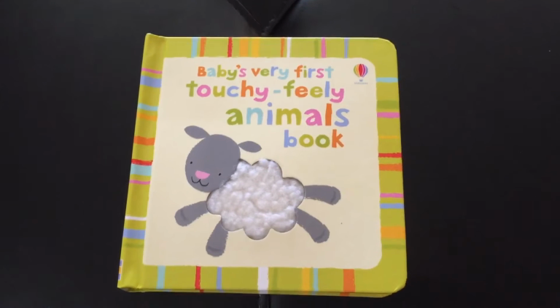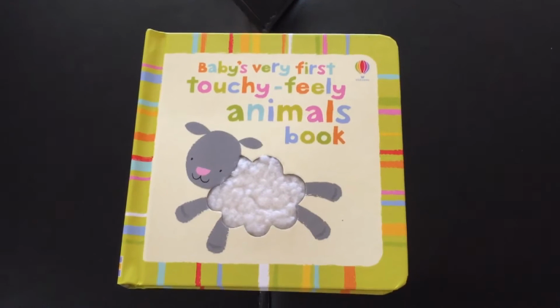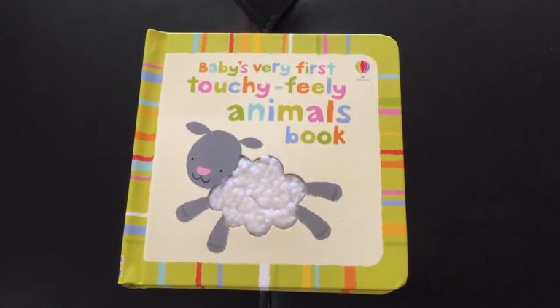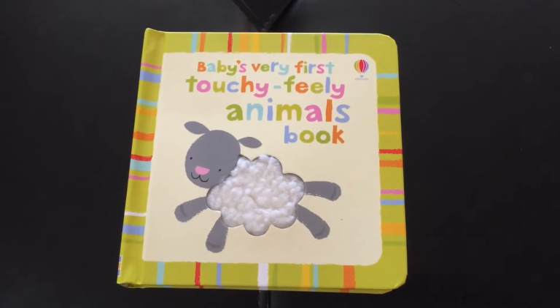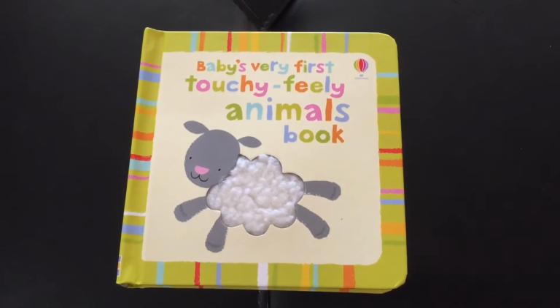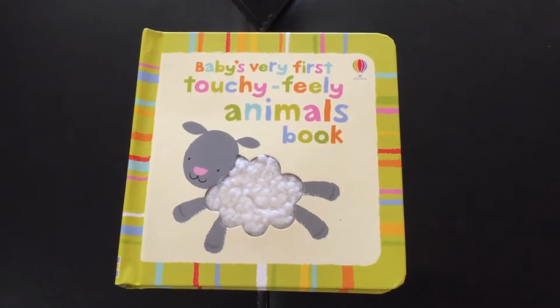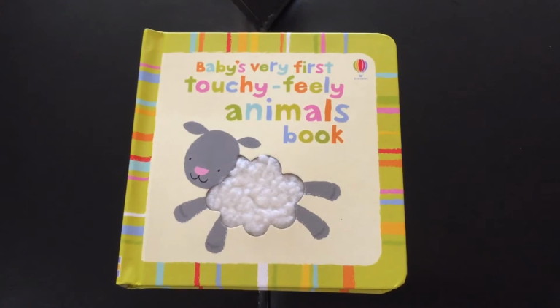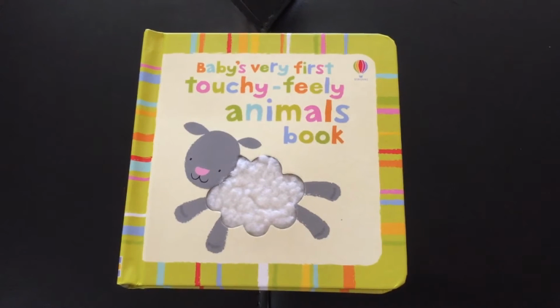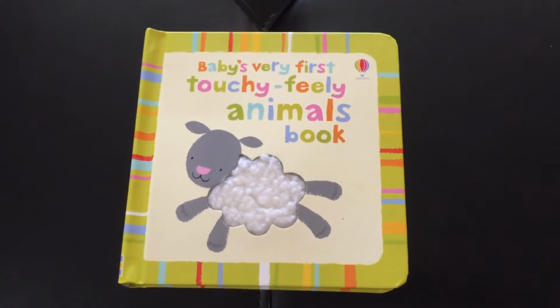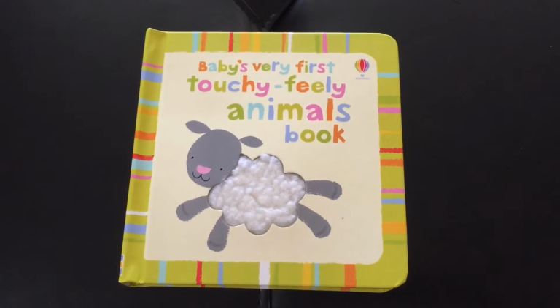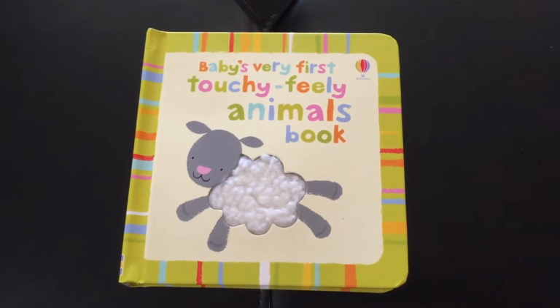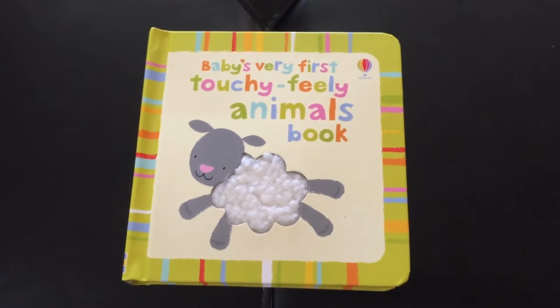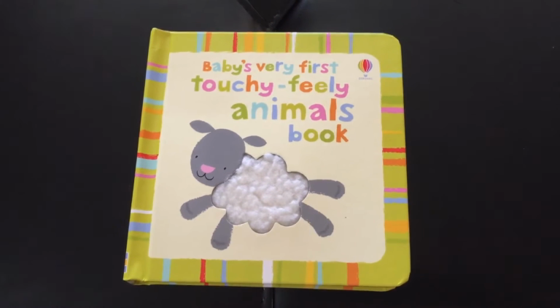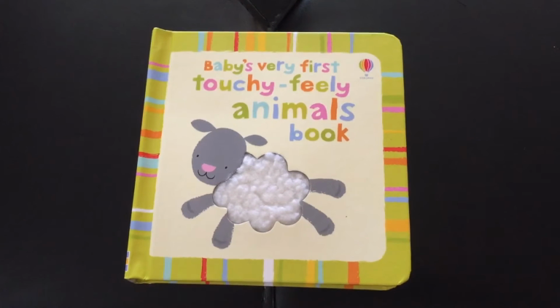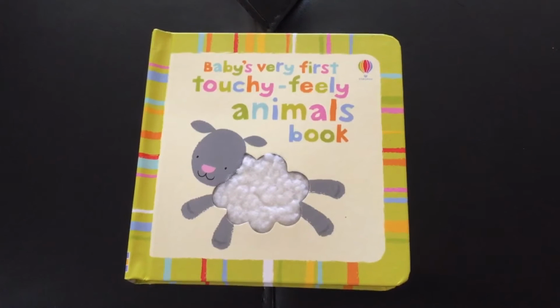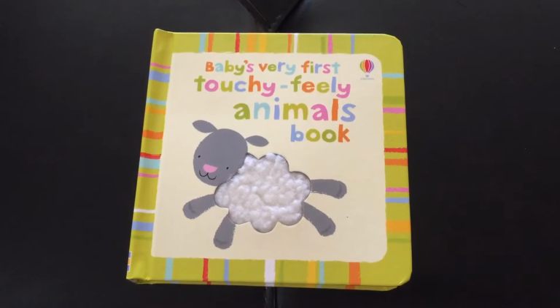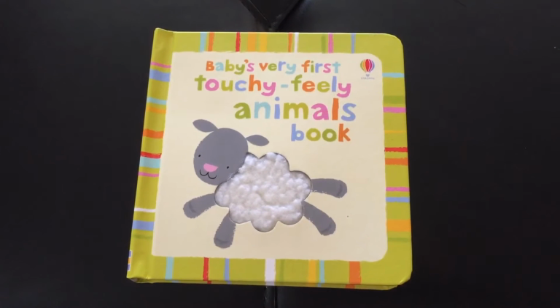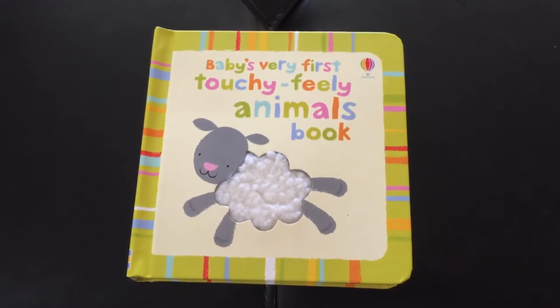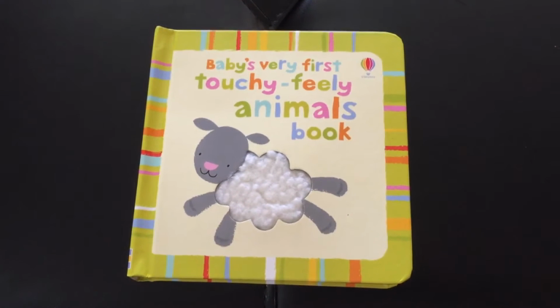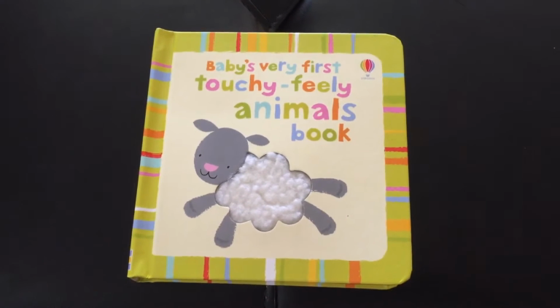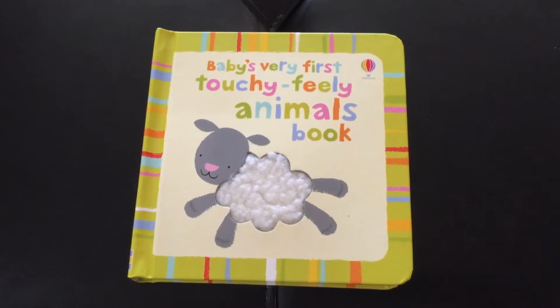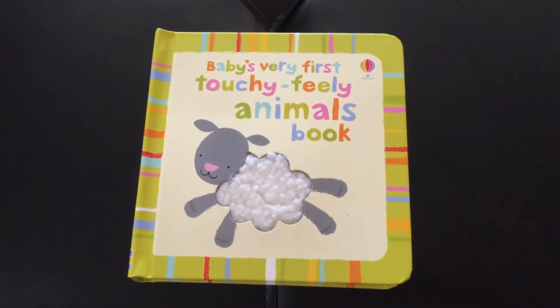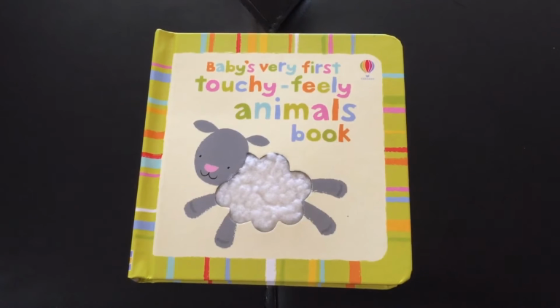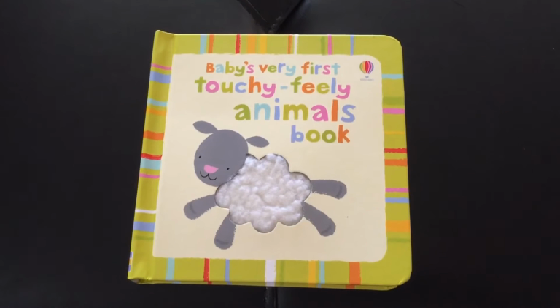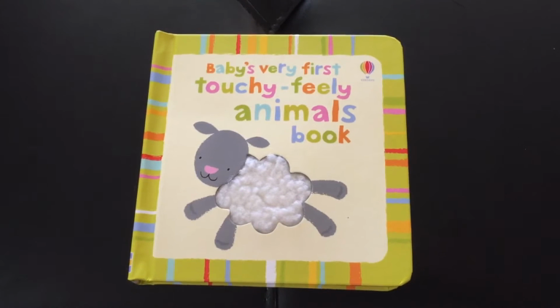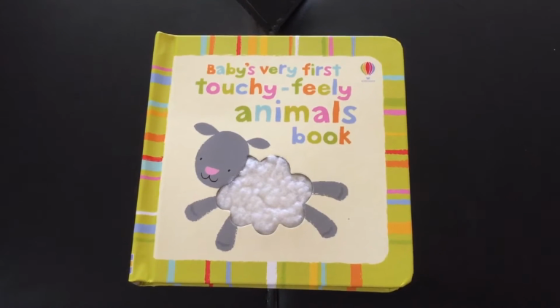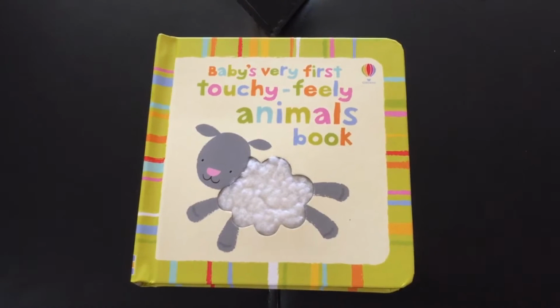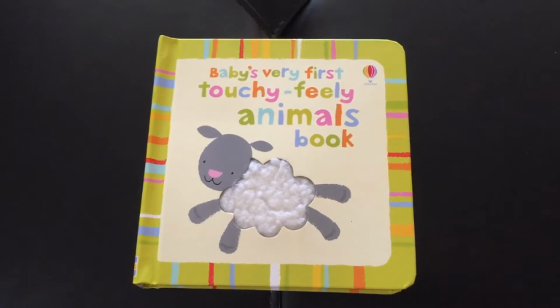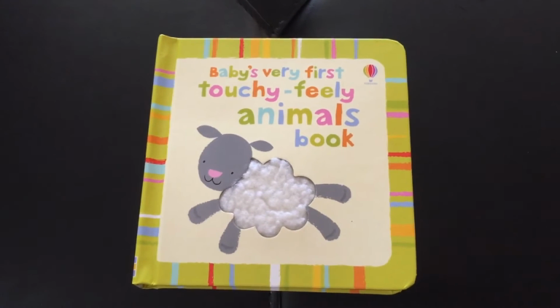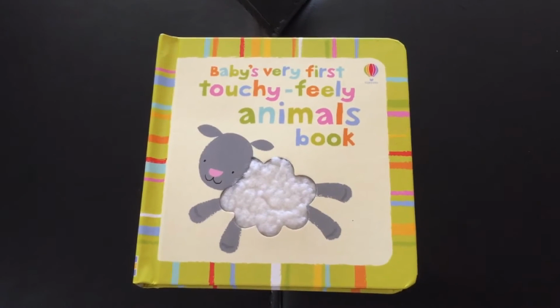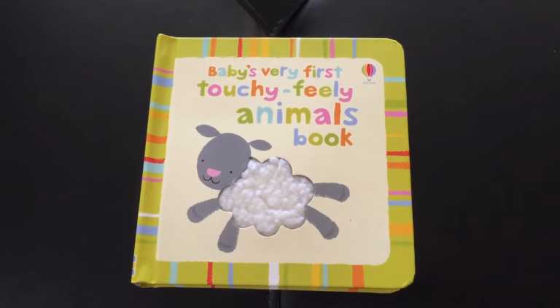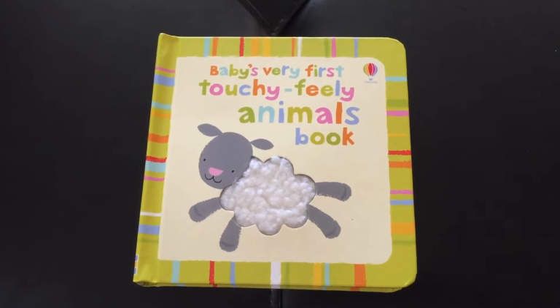Hey guys, it's Adria with Esmeron Books and More. Today we have a baby's very first touchy-feely animals book.